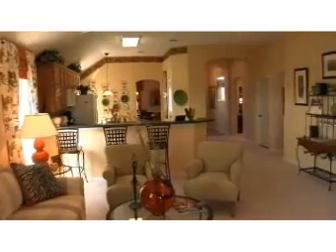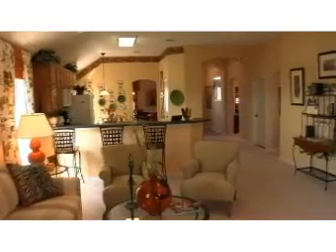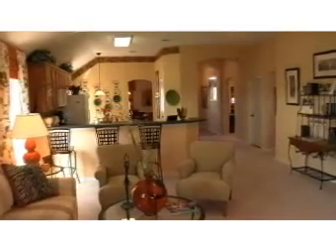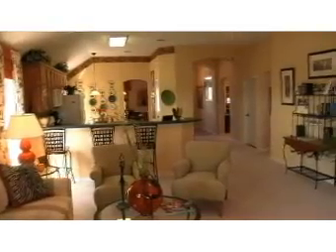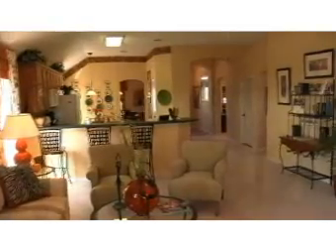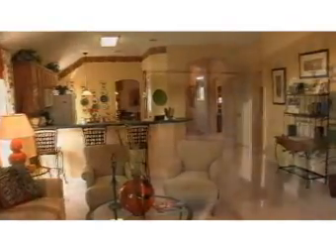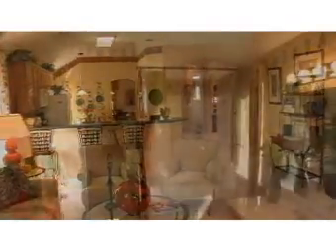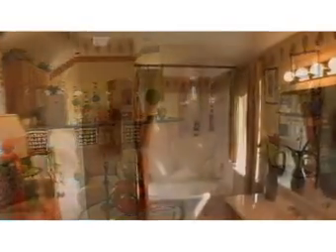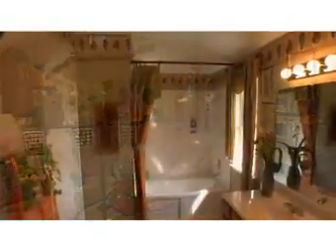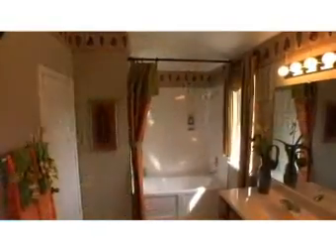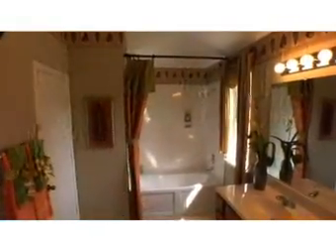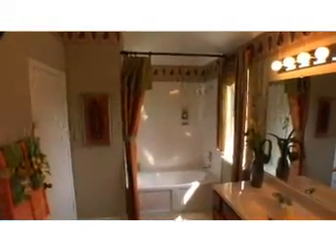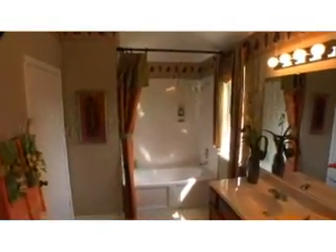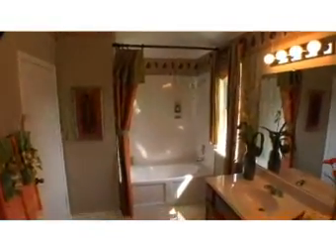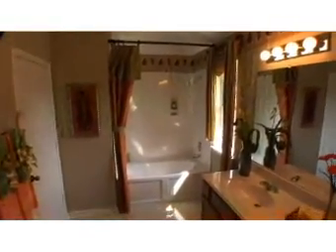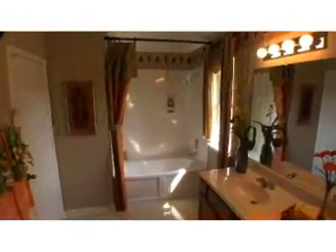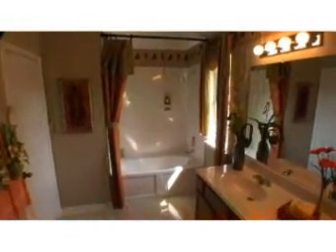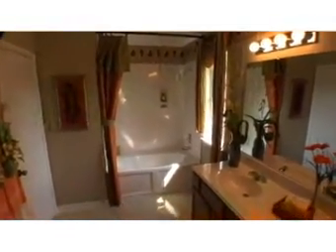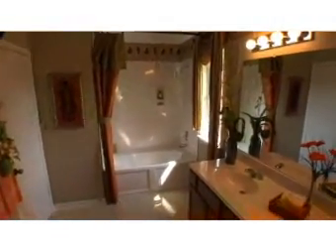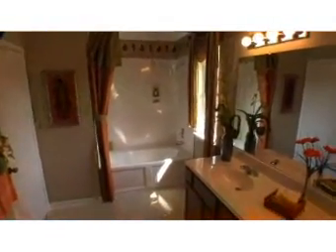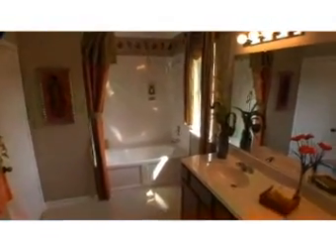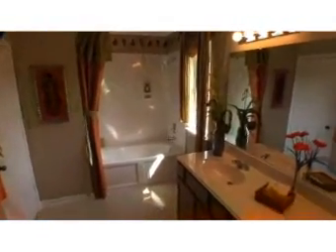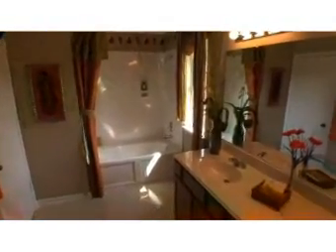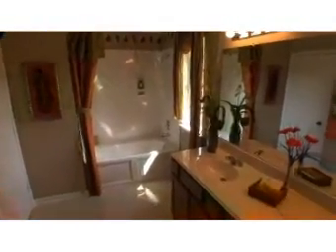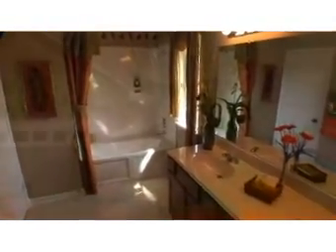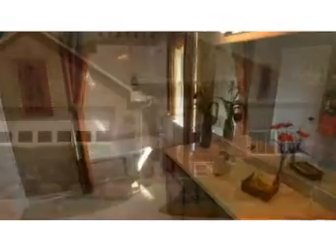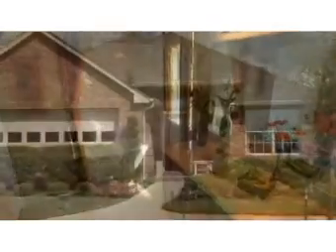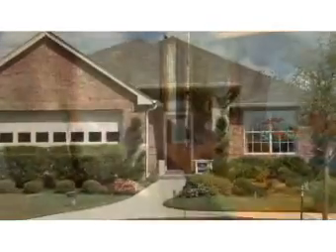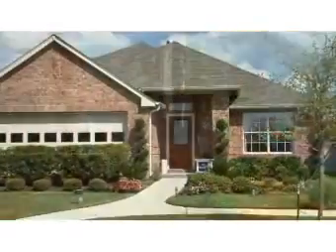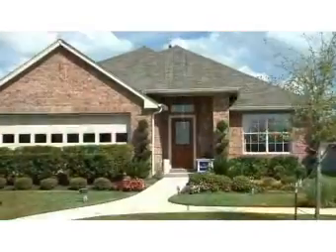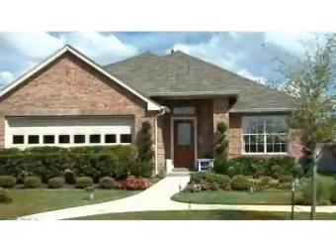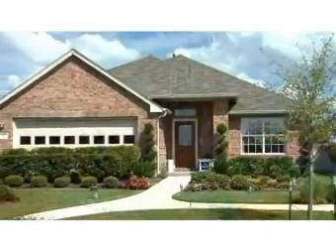What I've noticed here is people living here take pride in their homes. It's just very peaceful and quiet out here.